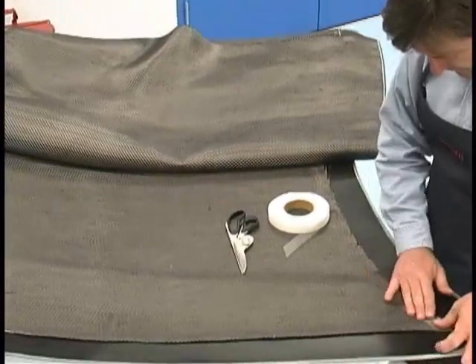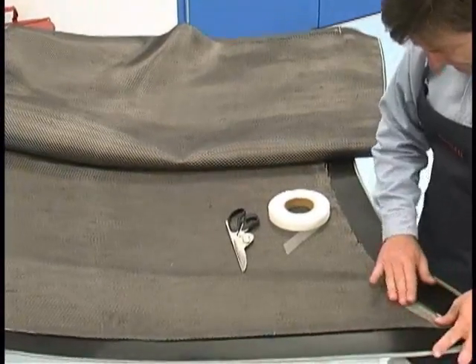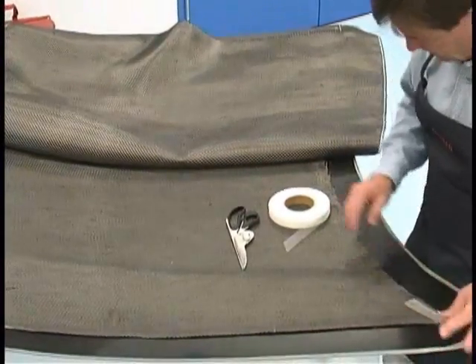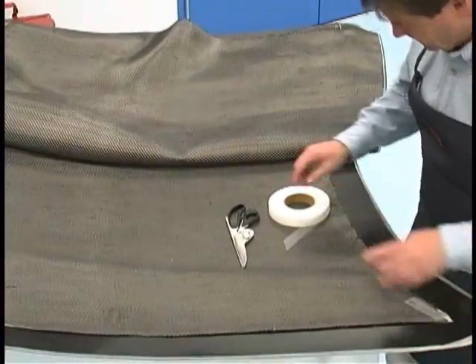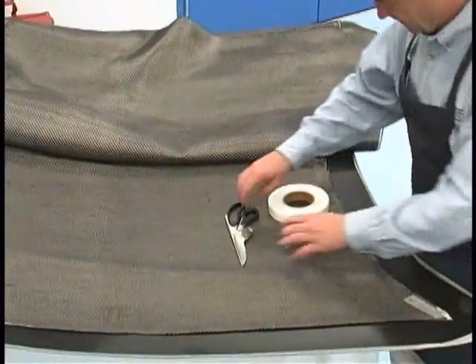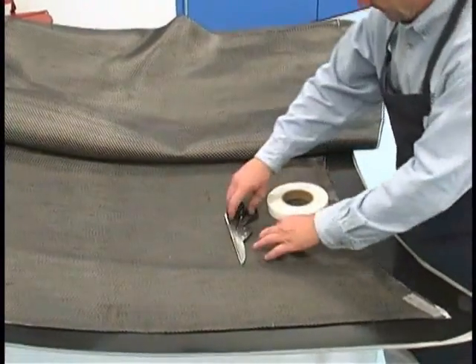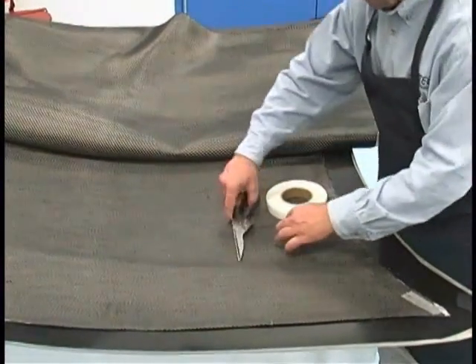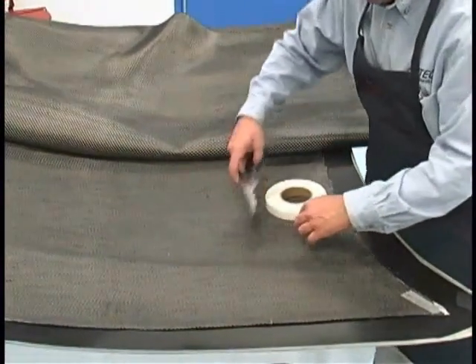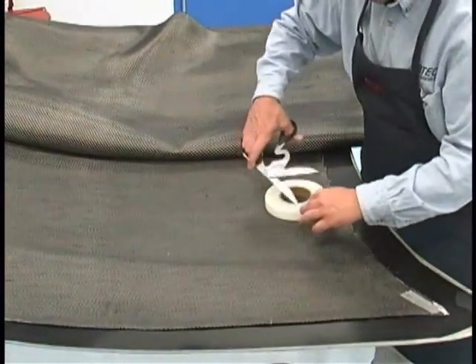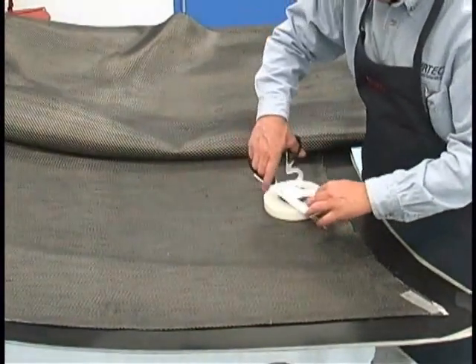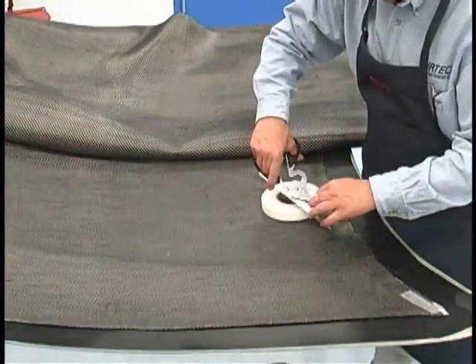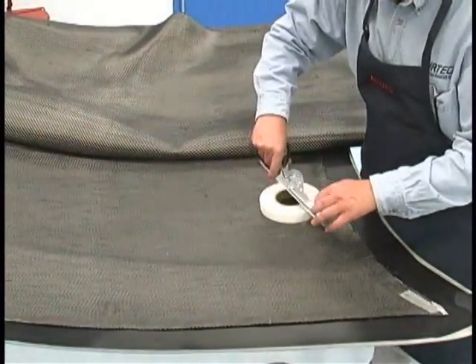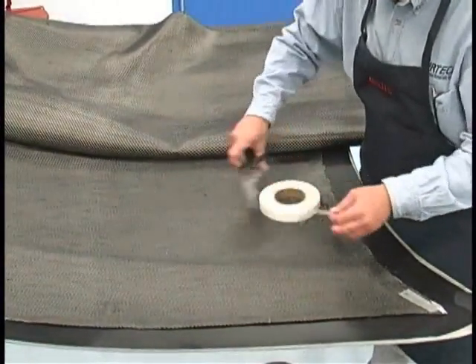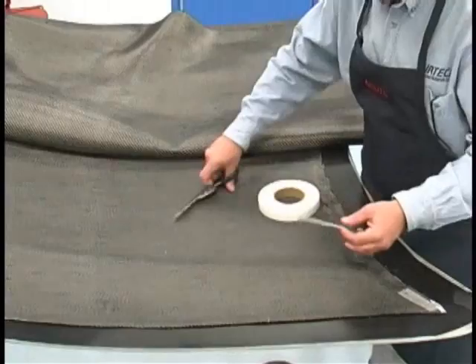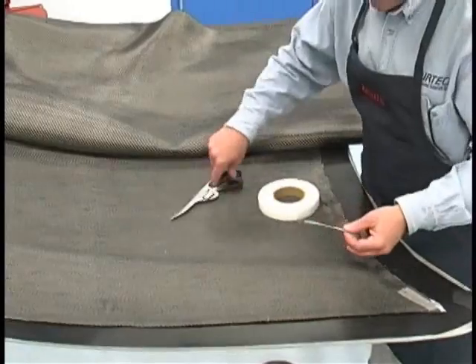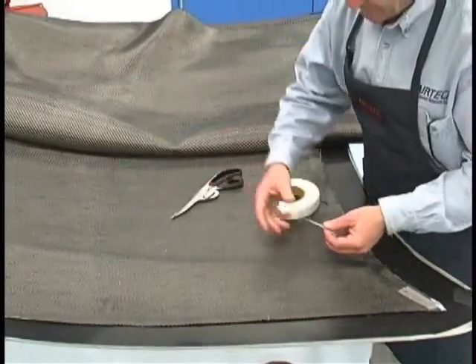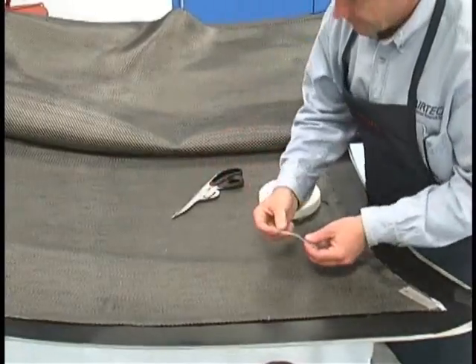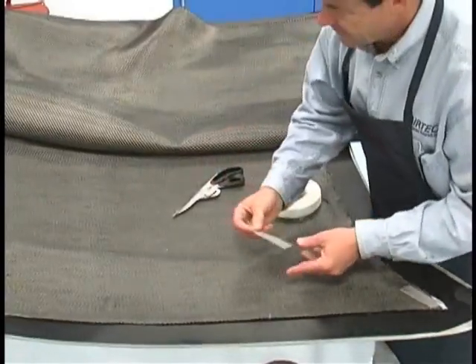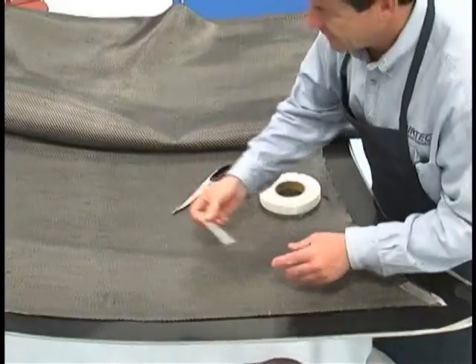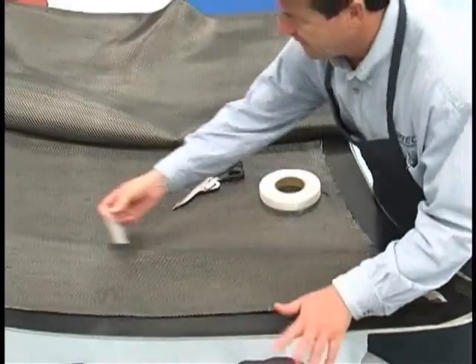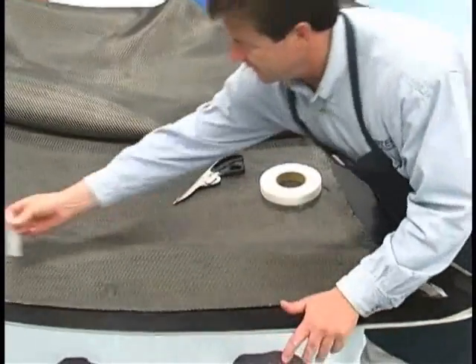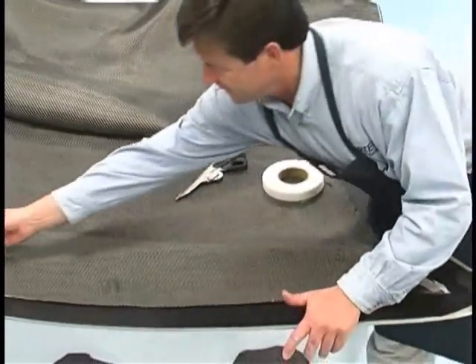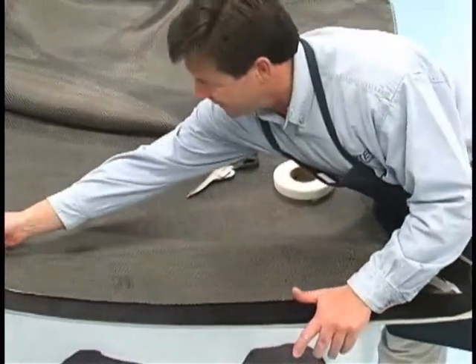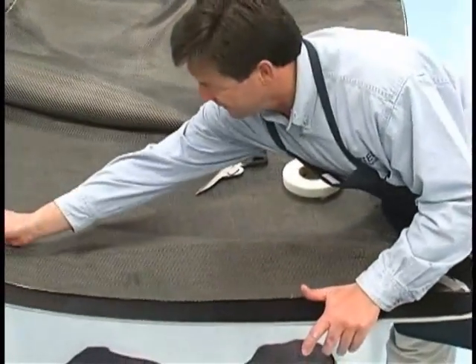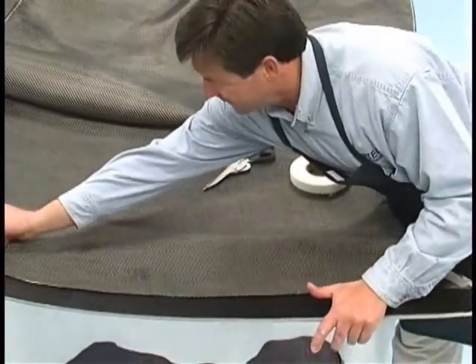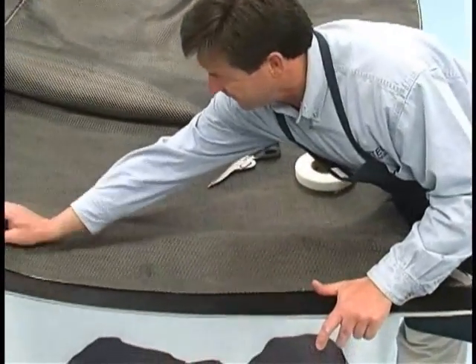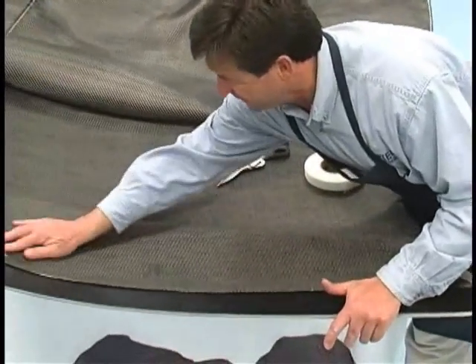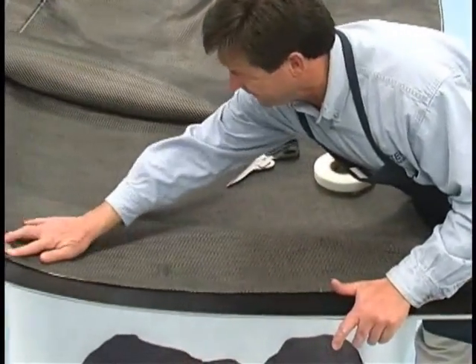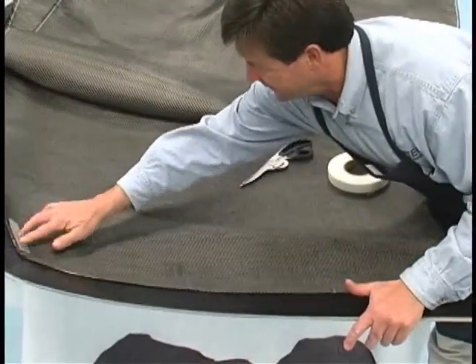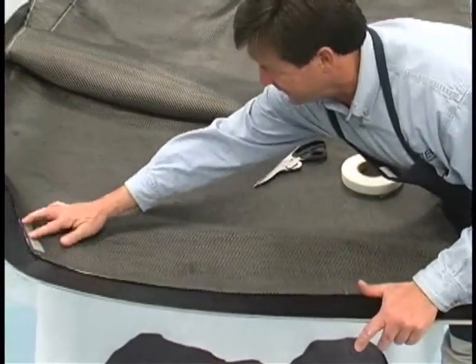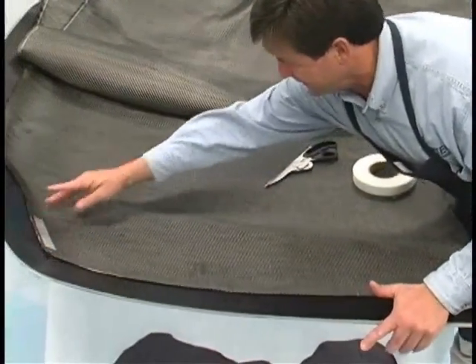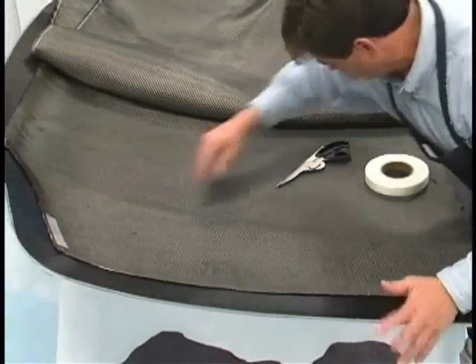Another way to tack down cloth is by using an adhesive mesh, such as Airtek's Tack Strip.